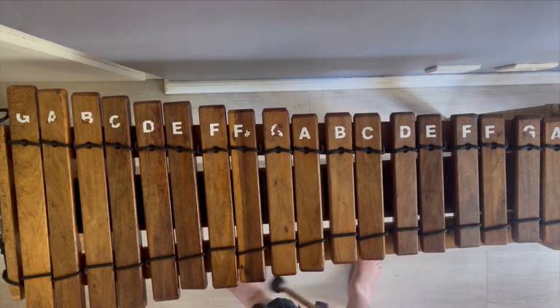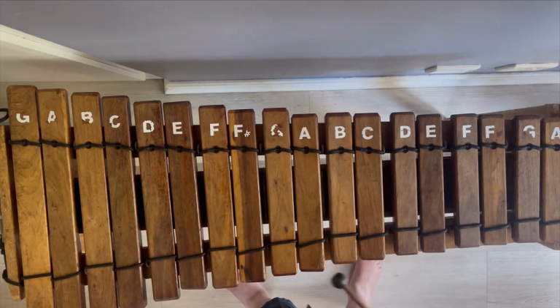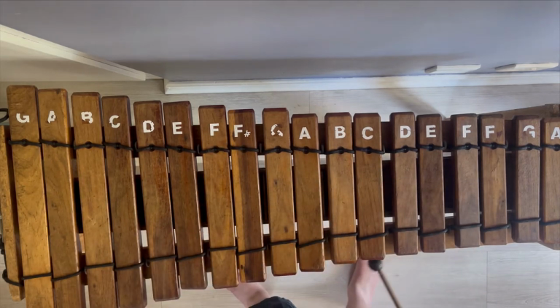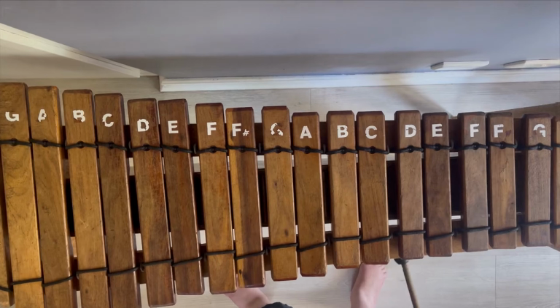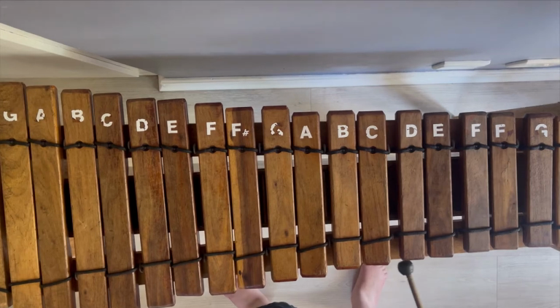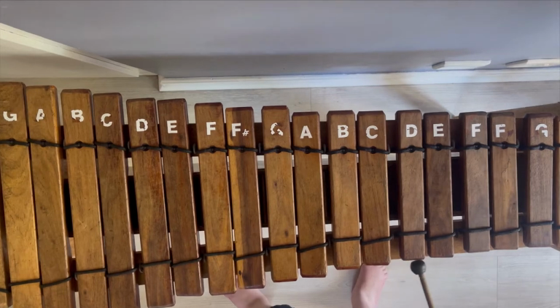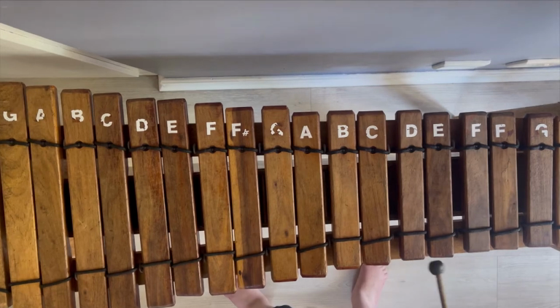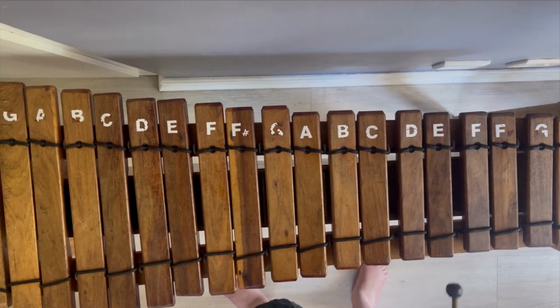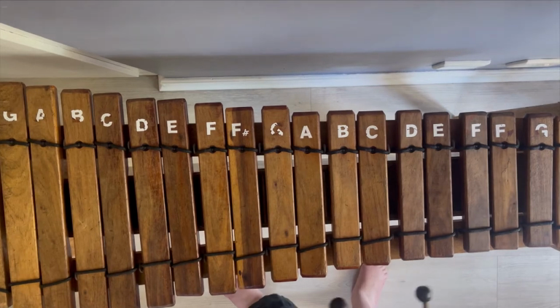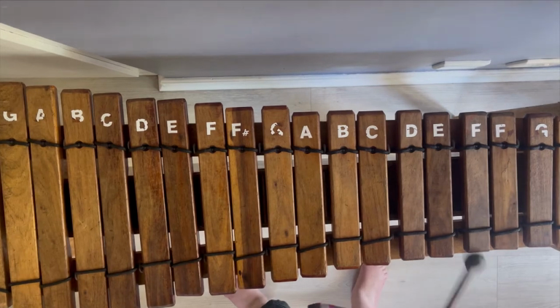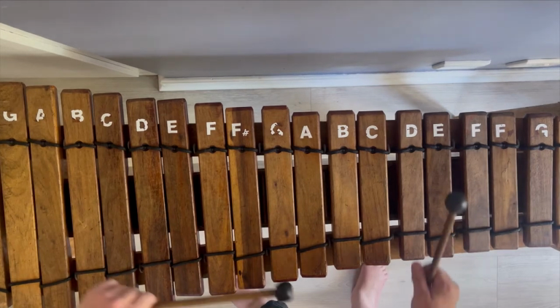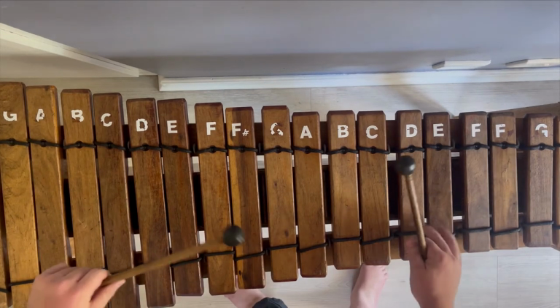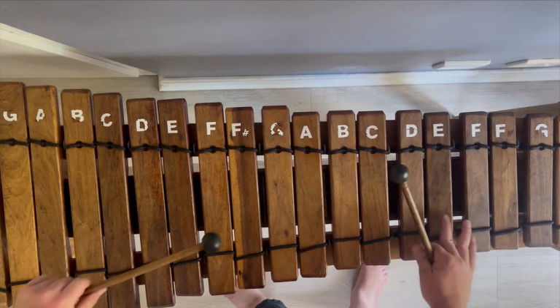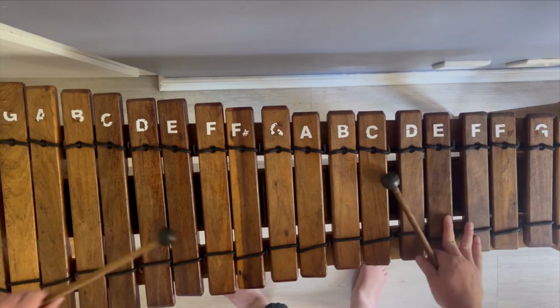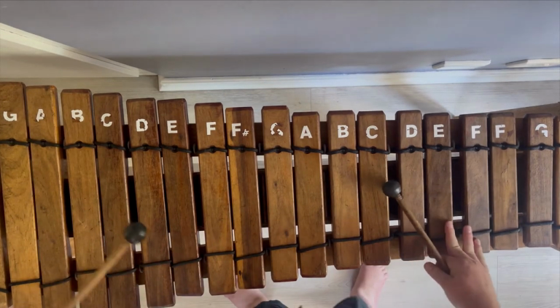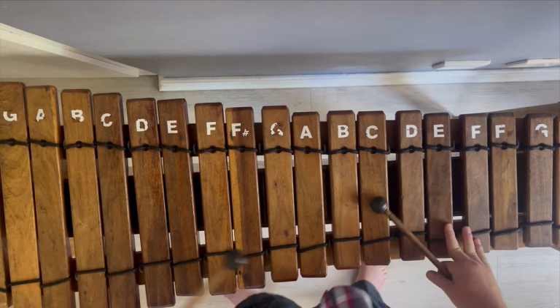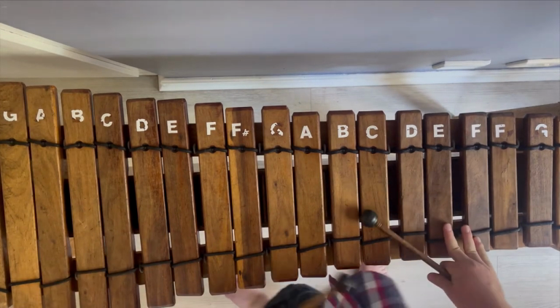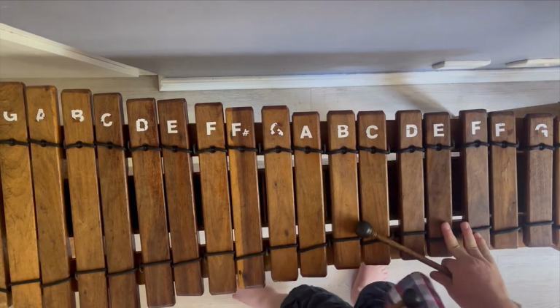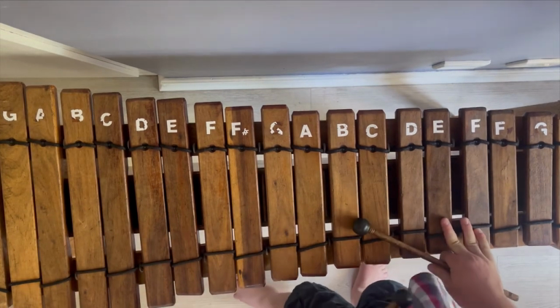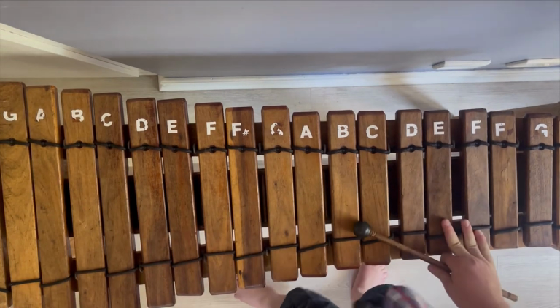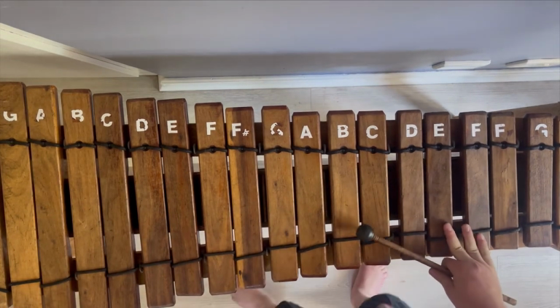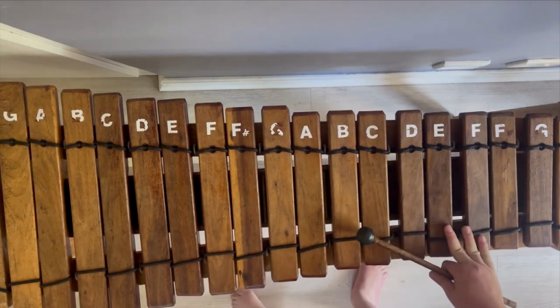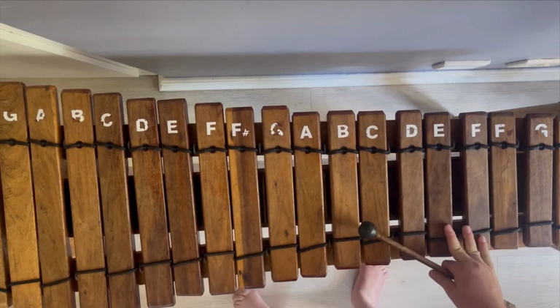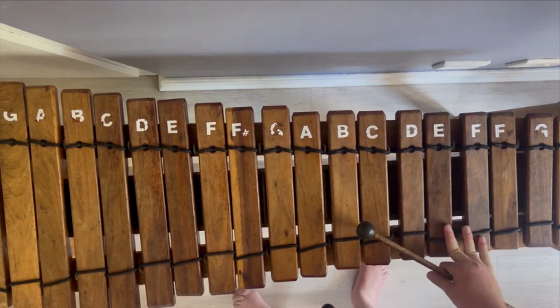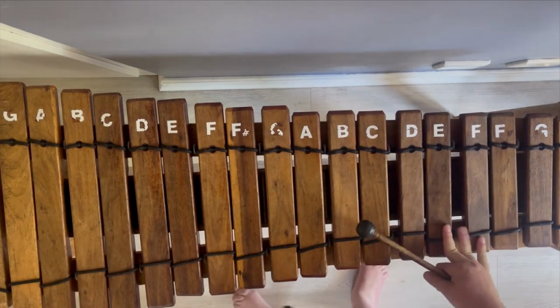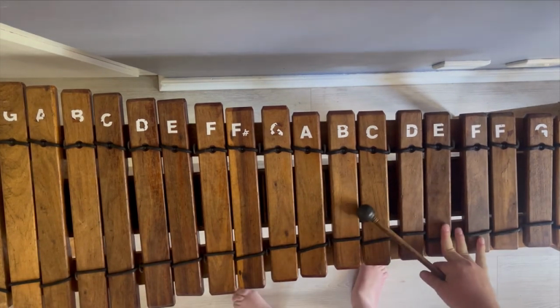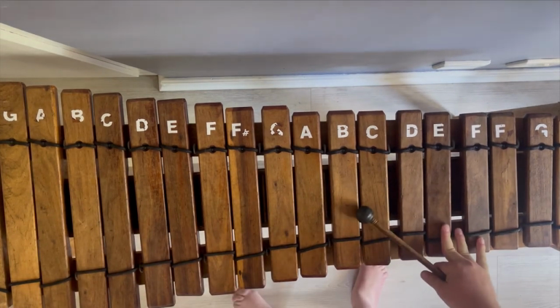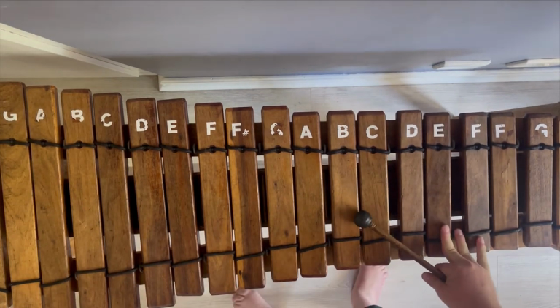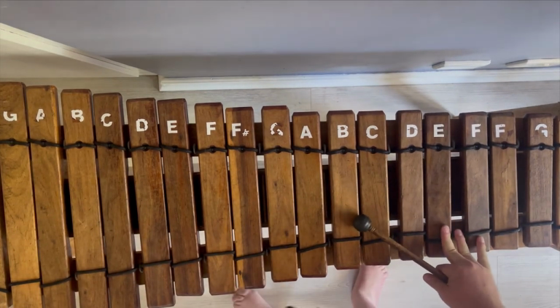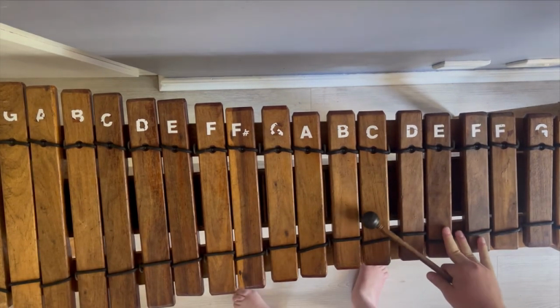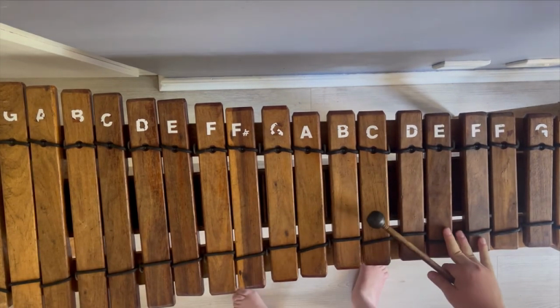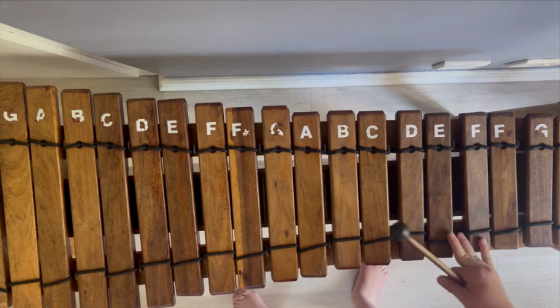Alright, so today I'm going to teach you how to play Despacito on marimba.